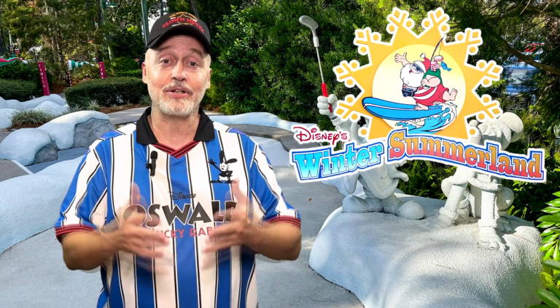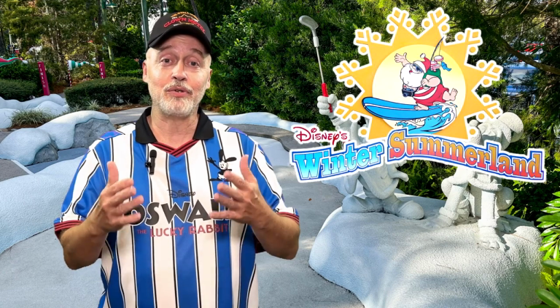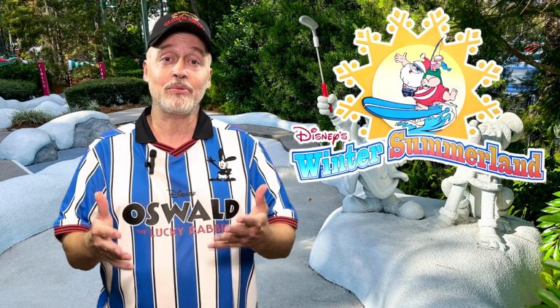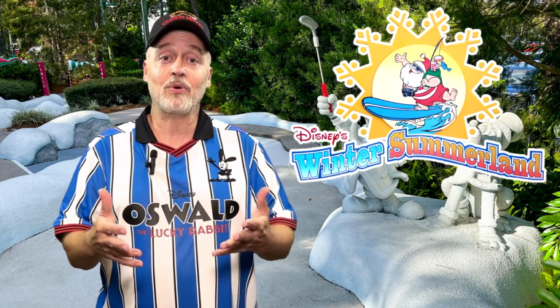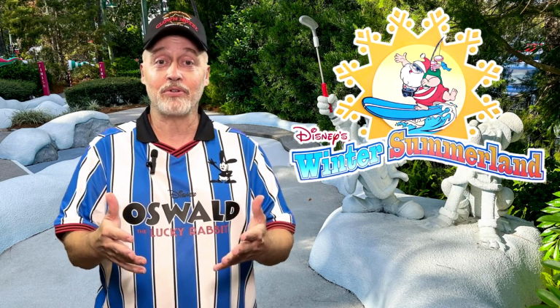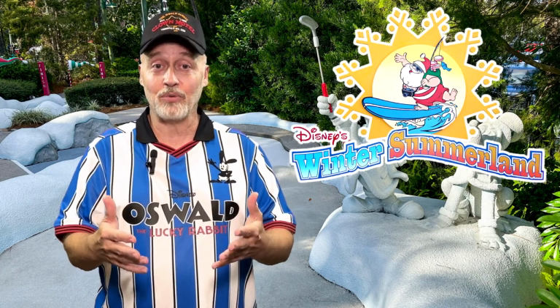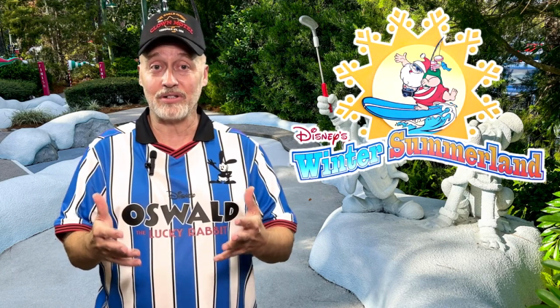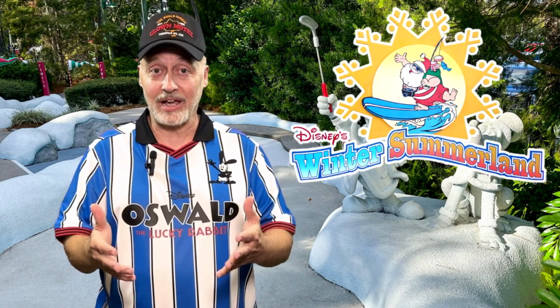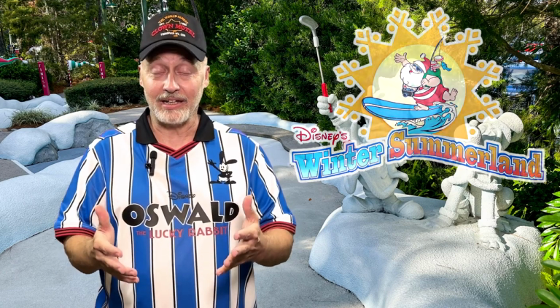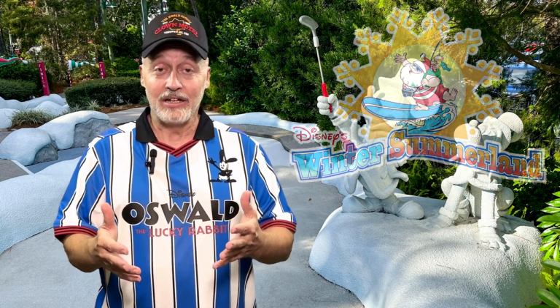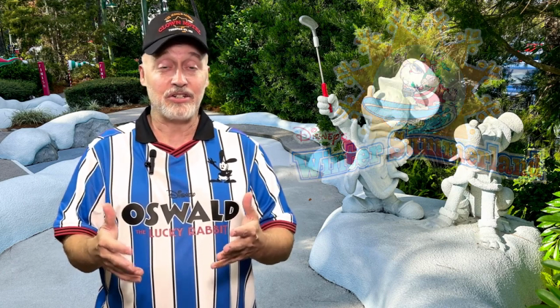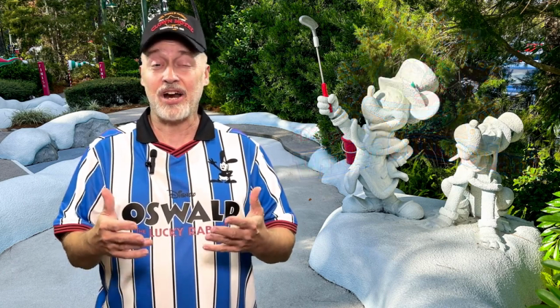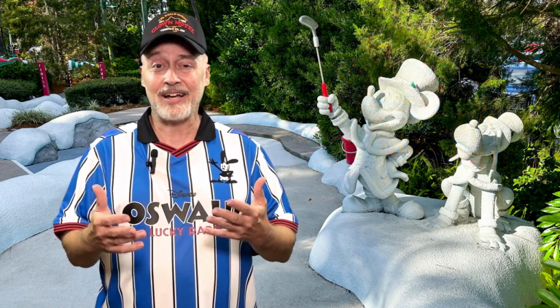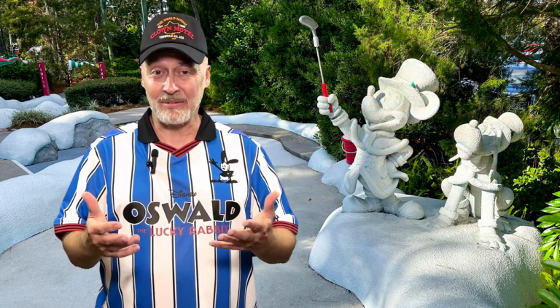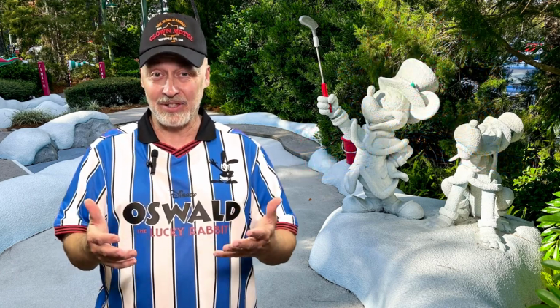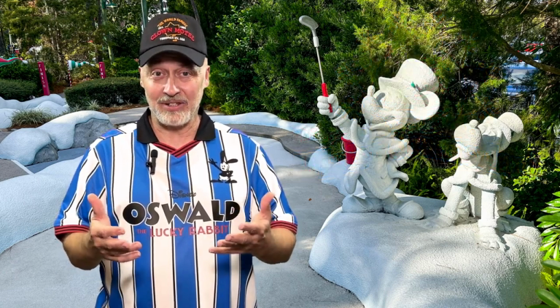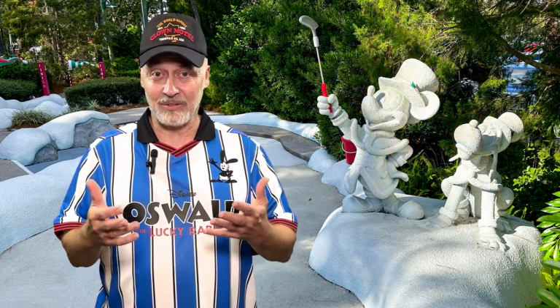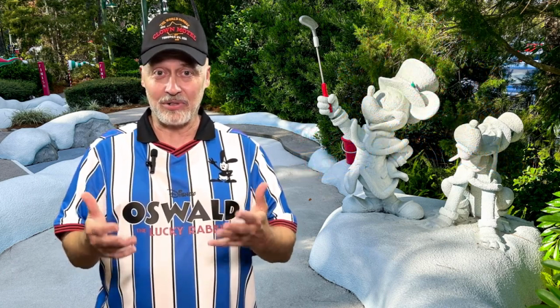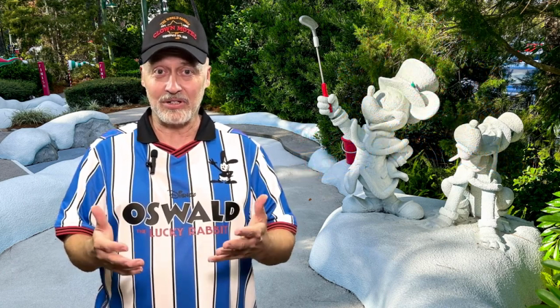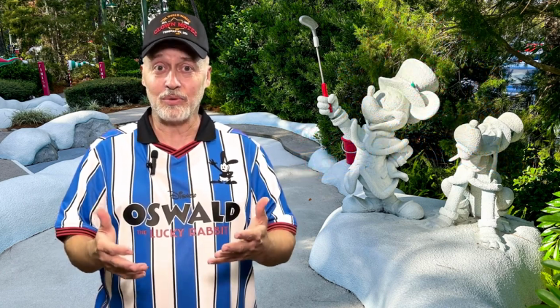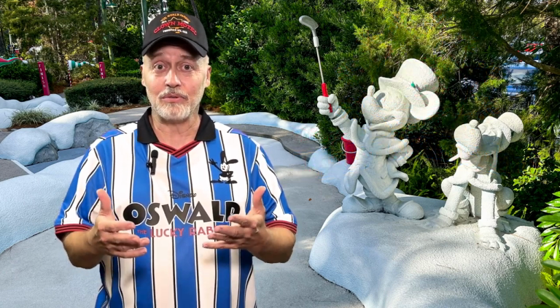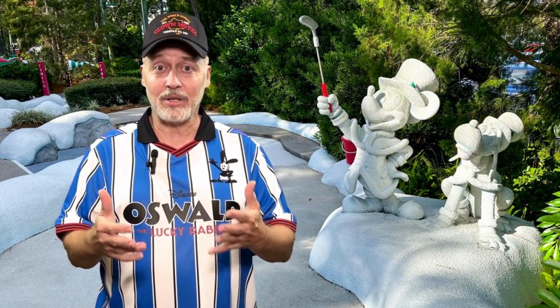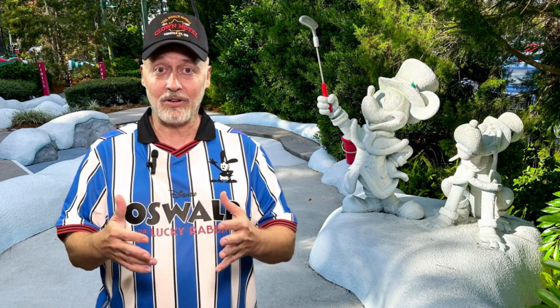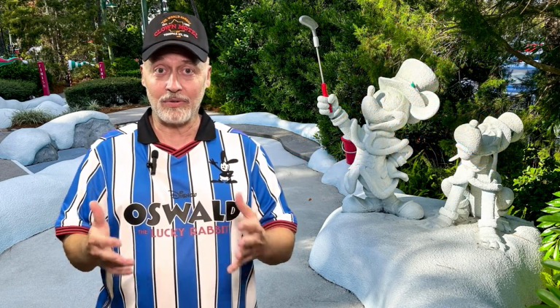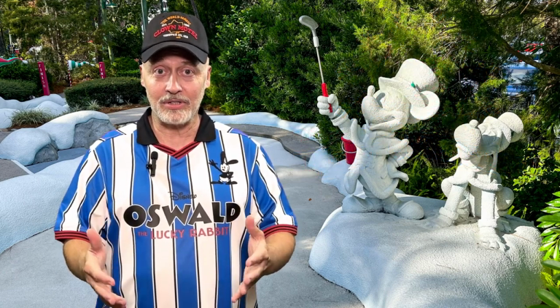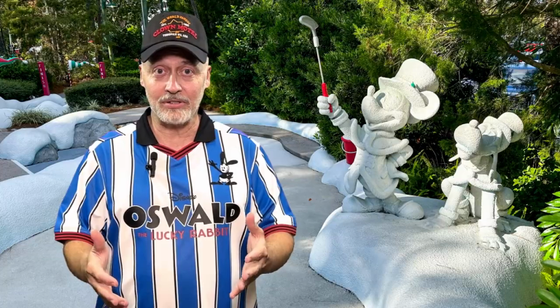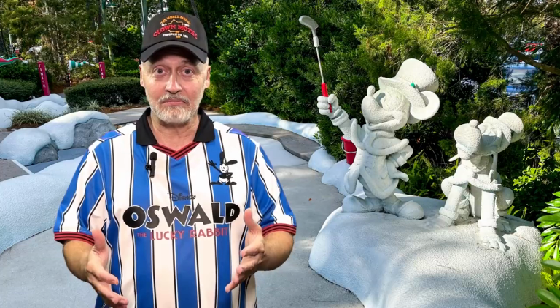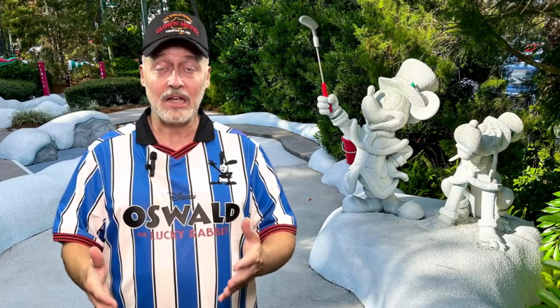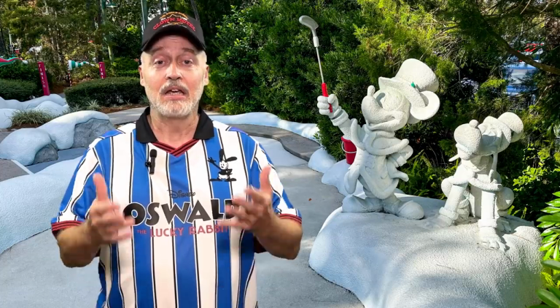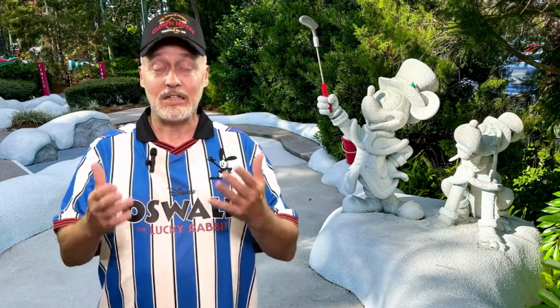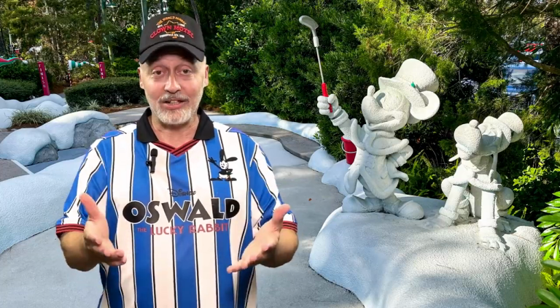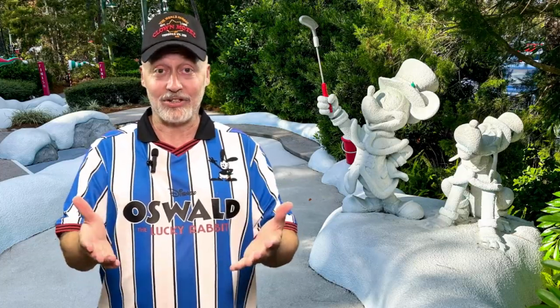So if you have been wondering what it's like to try out some of the Walt Disney World mini golf courses, take a look.